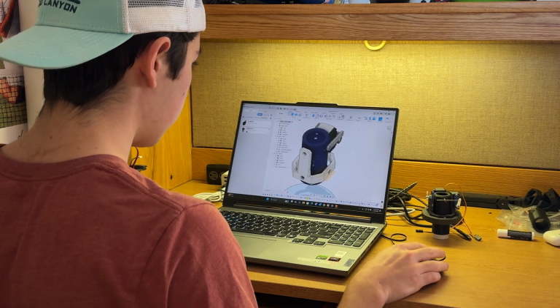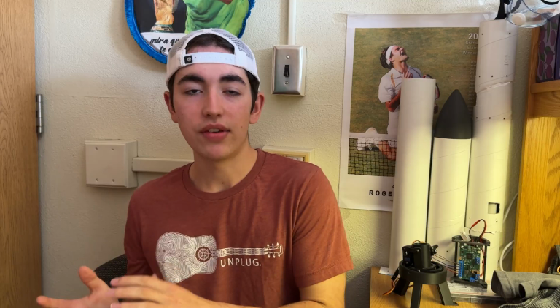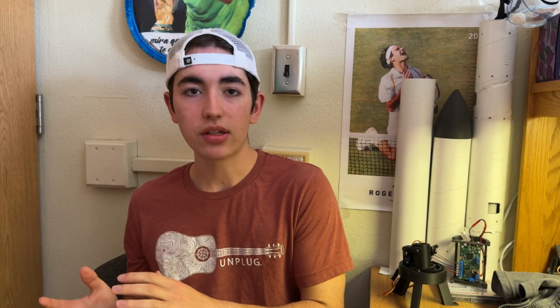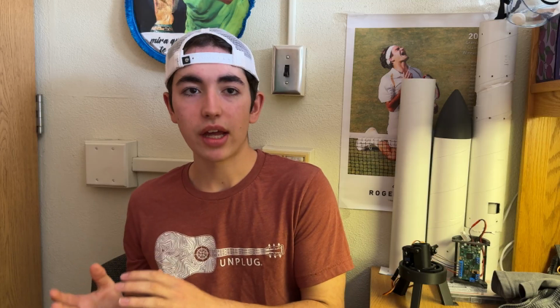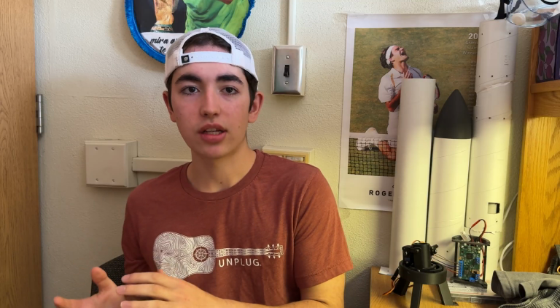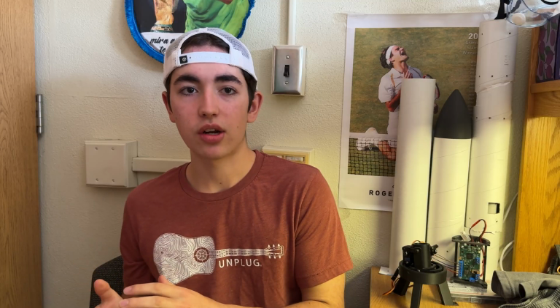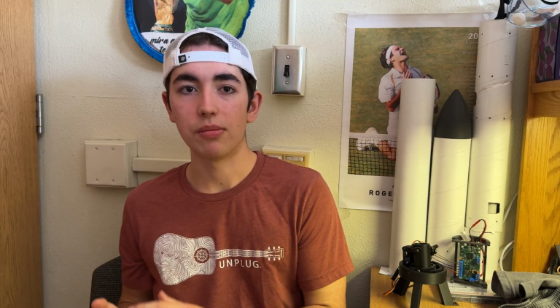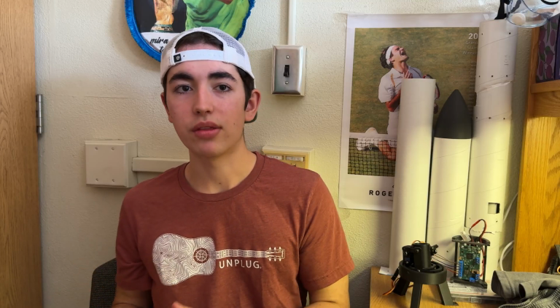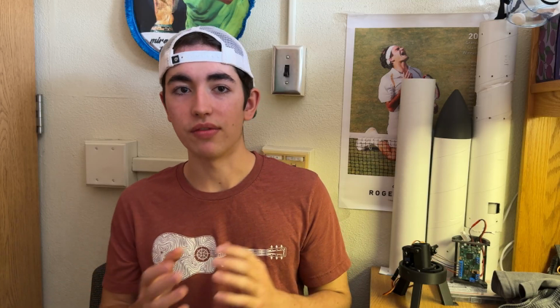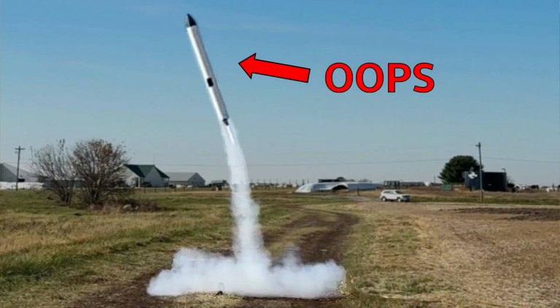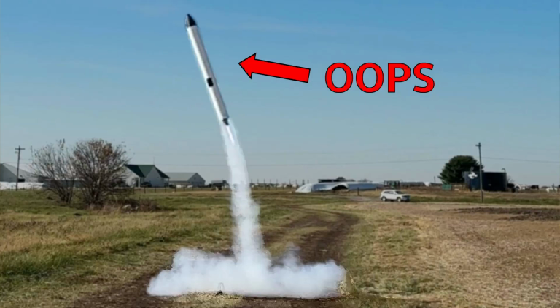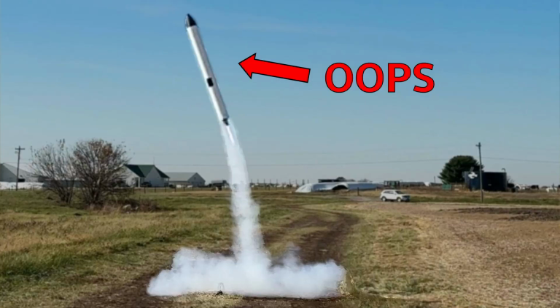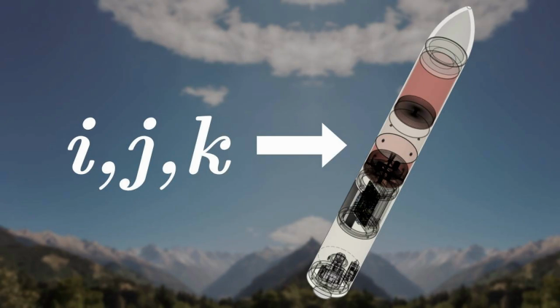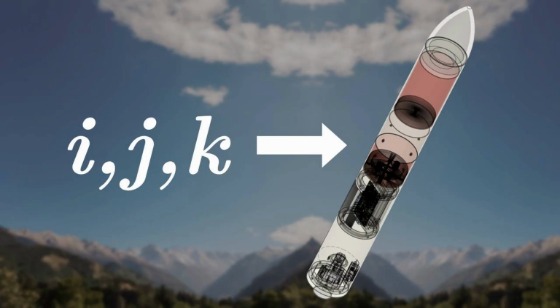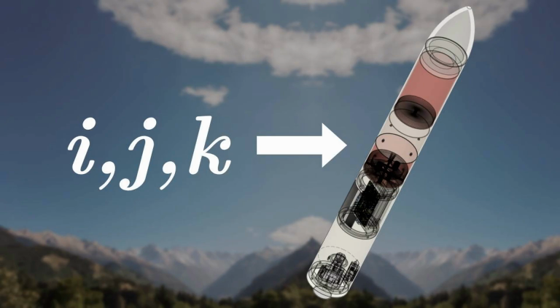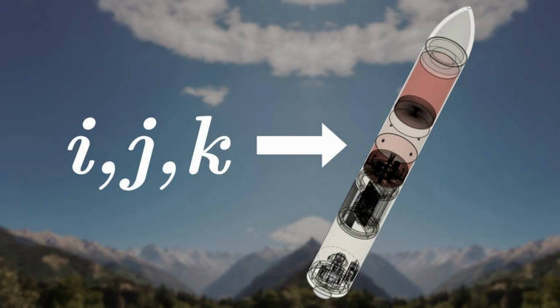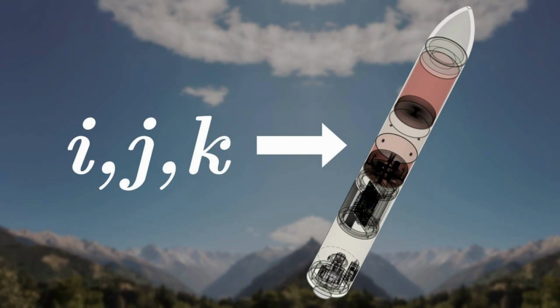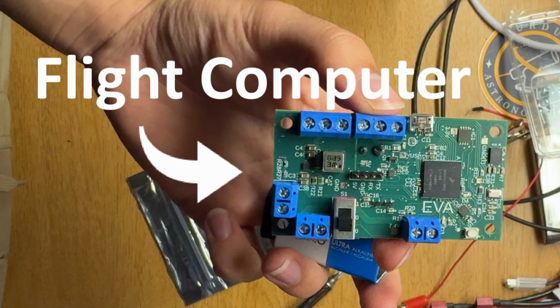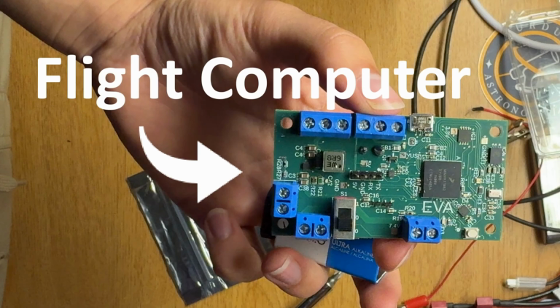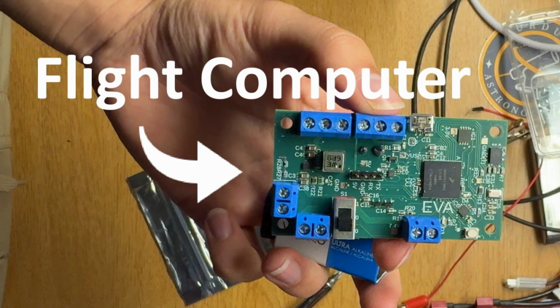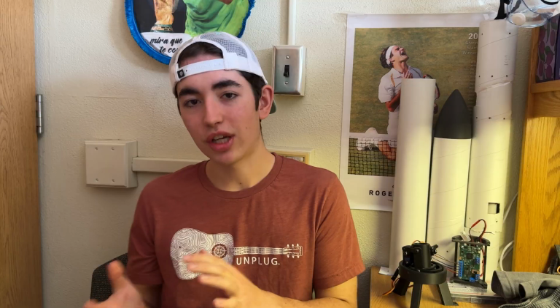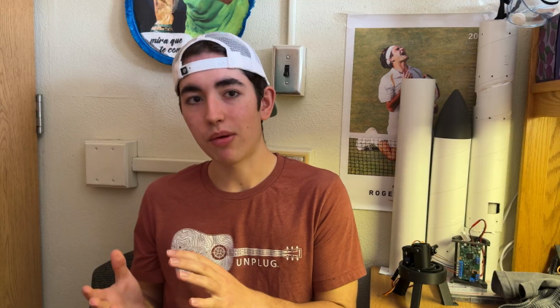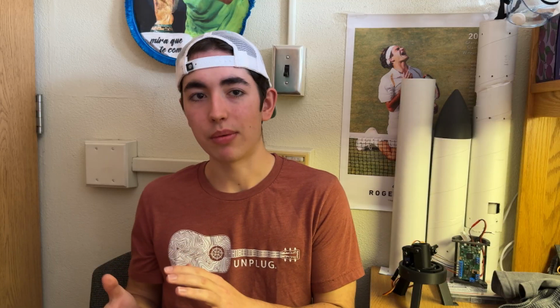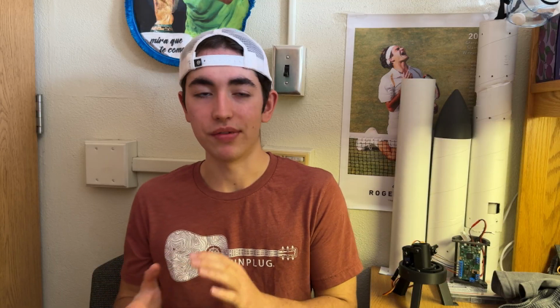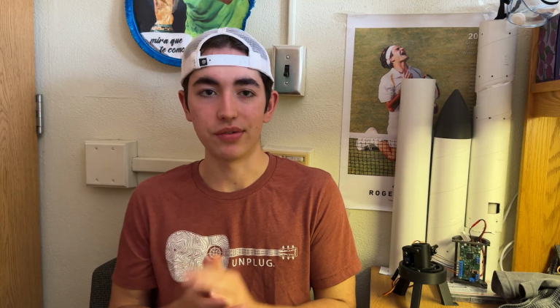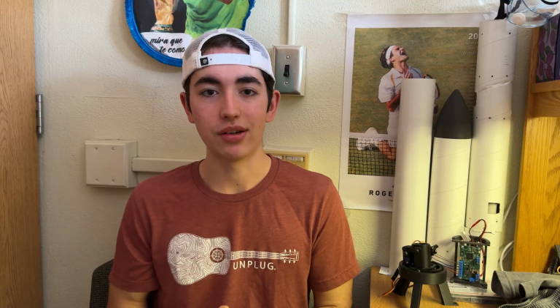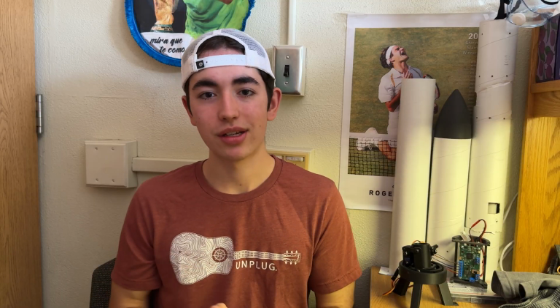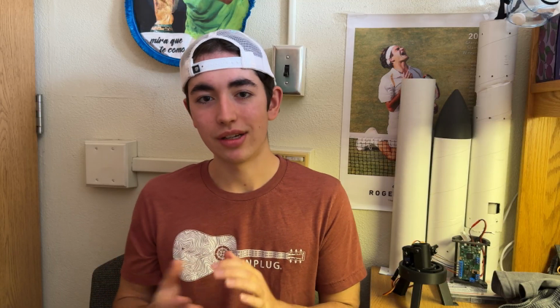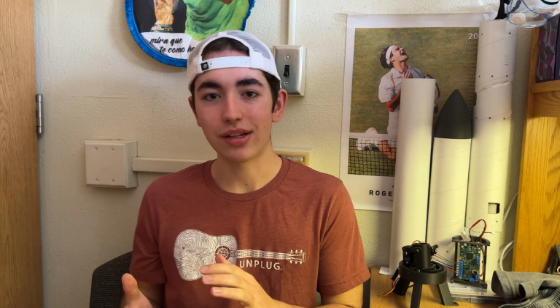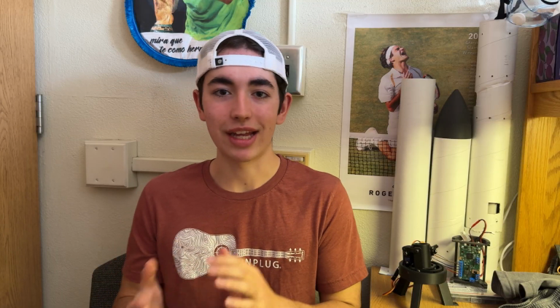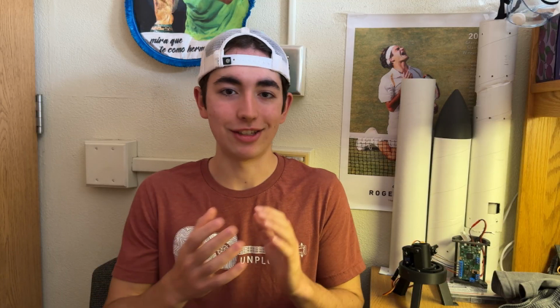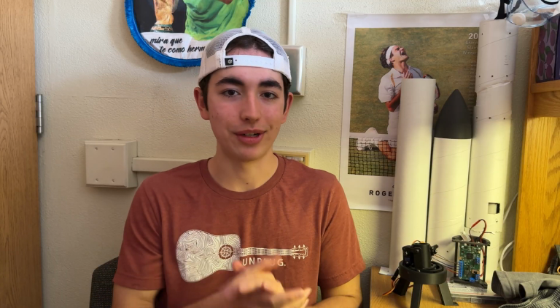If you'd also like to learn about the flight controller or computer, check out my previous videos. Now let's get into it.